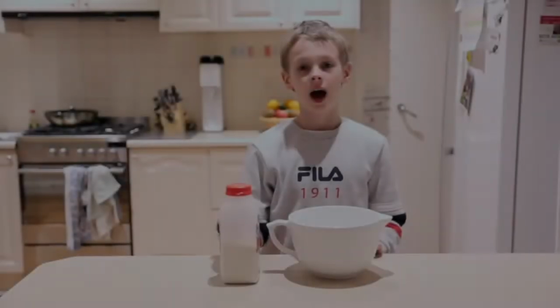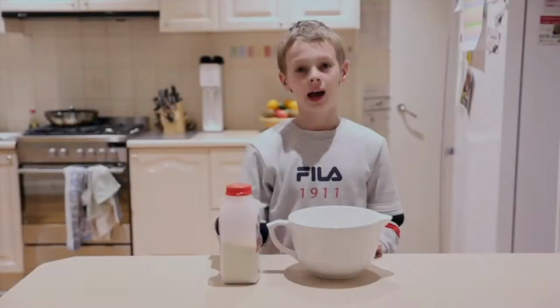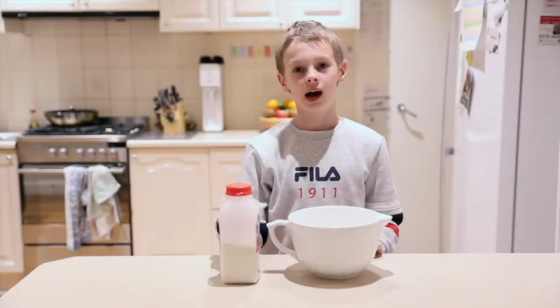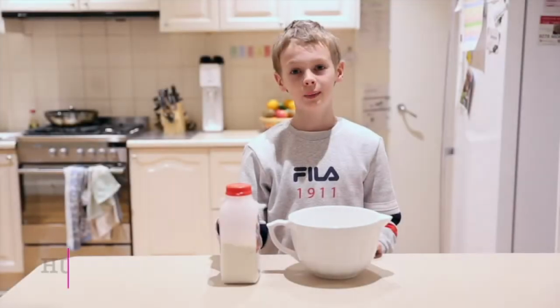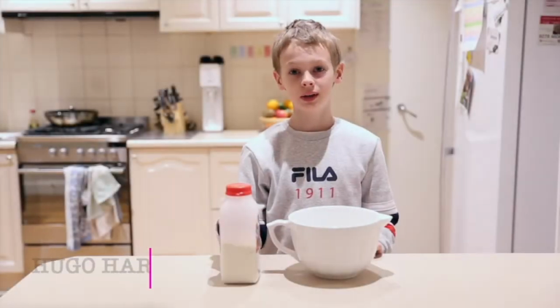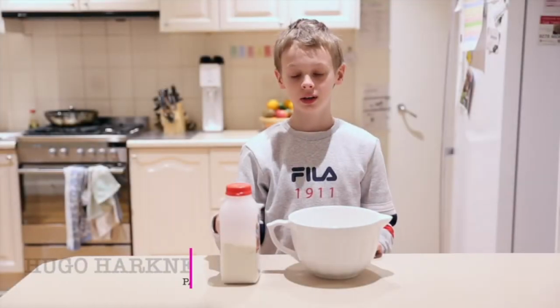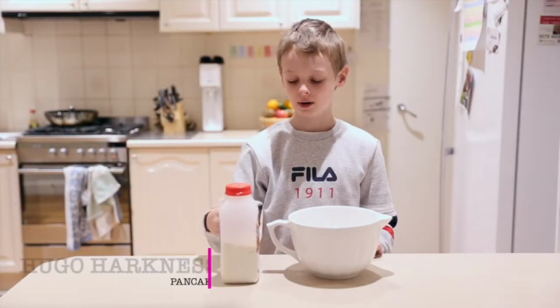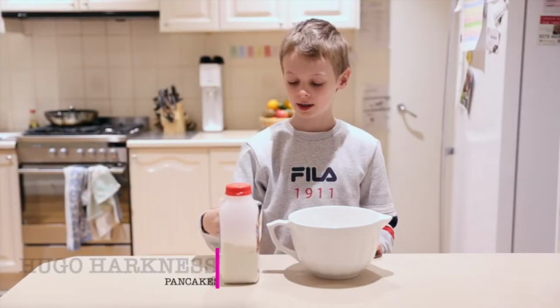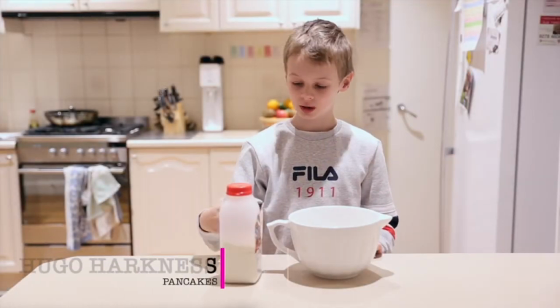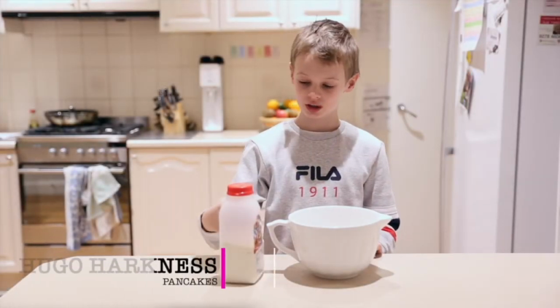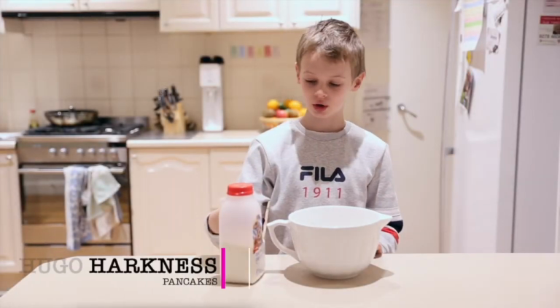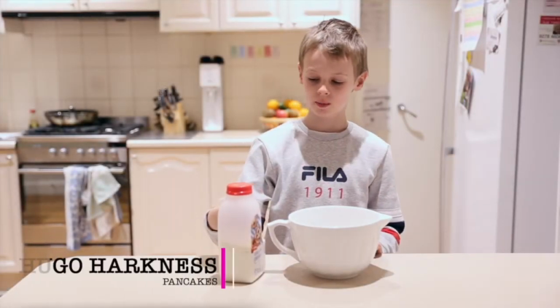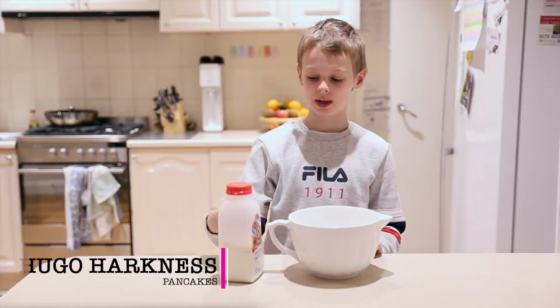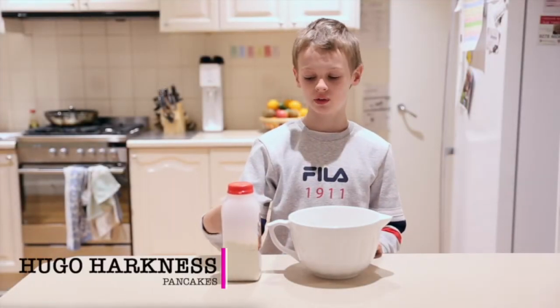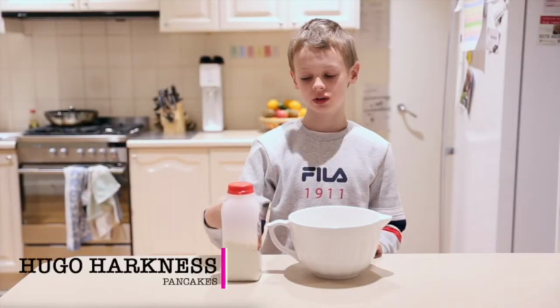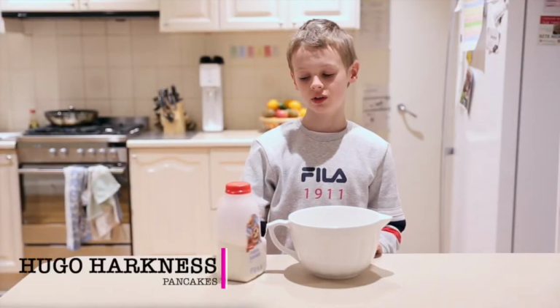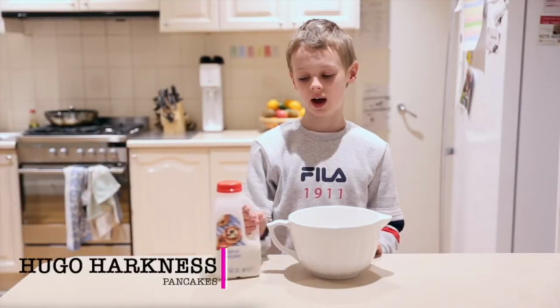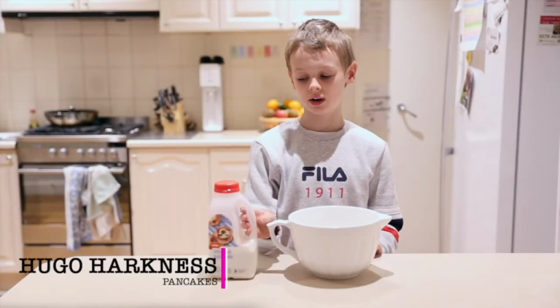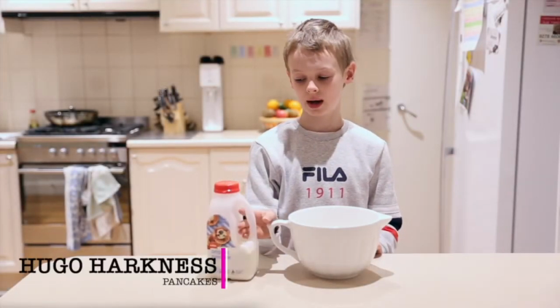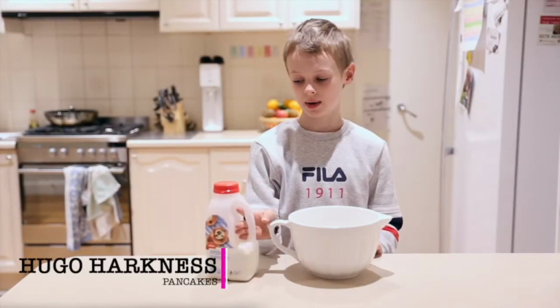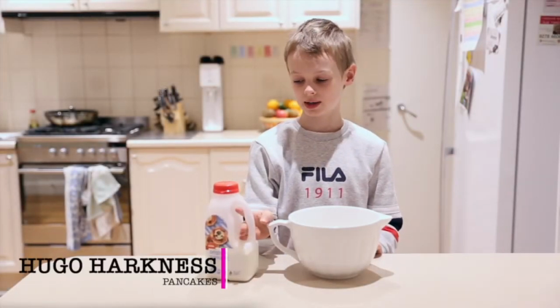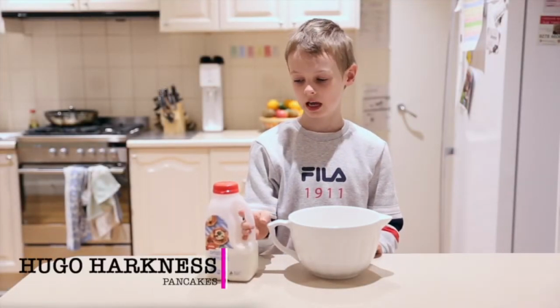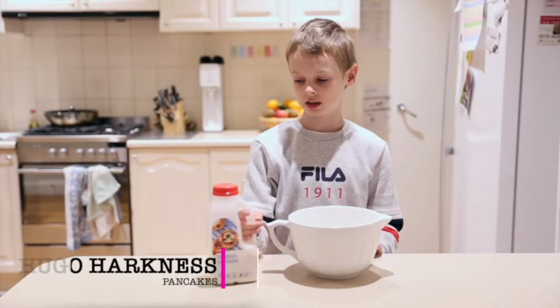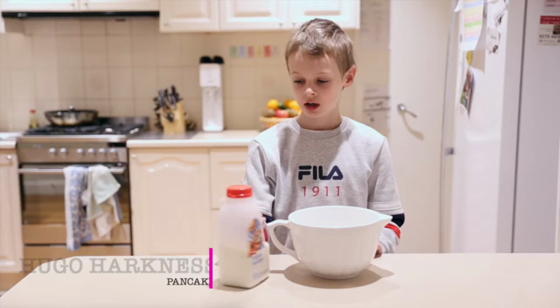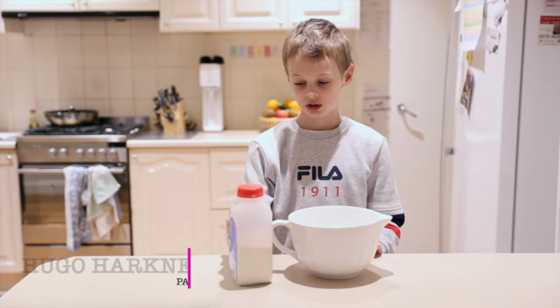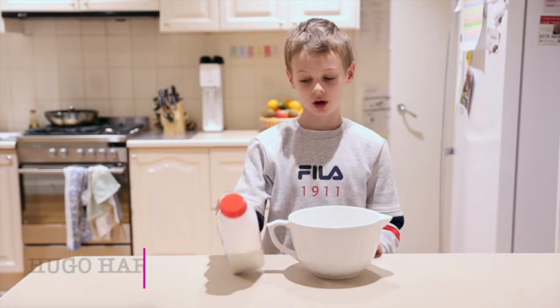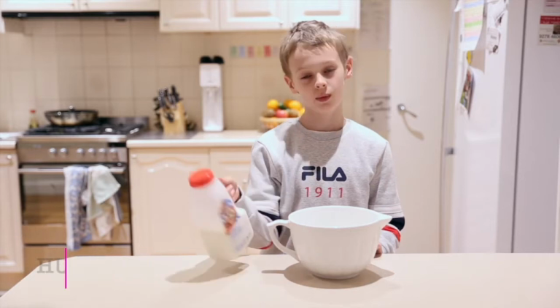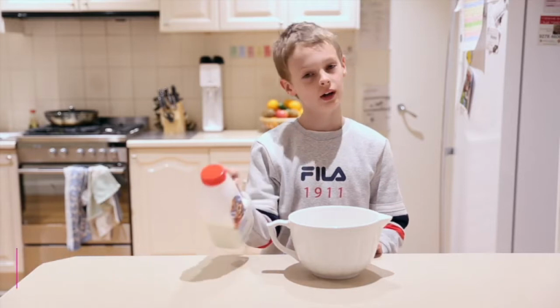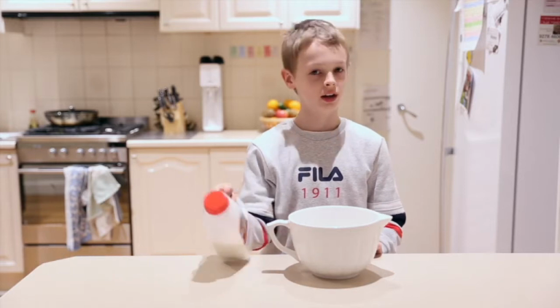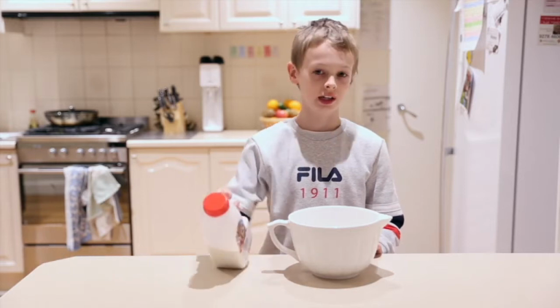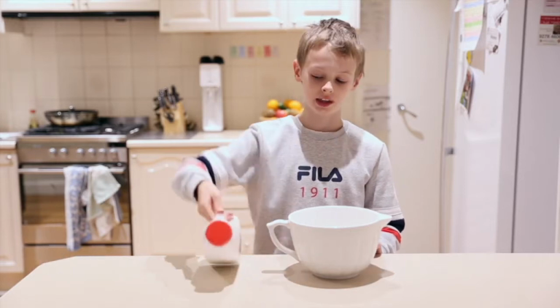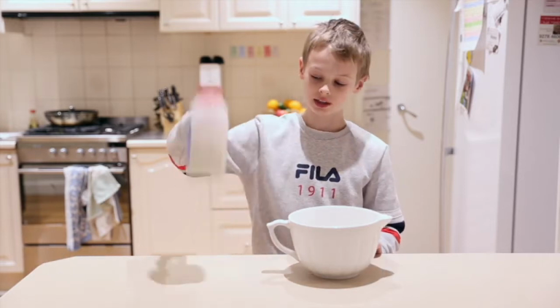Hi, I'm Hugo and I'm going to show you a better version of how to make pancakes, so we're not going to need this.